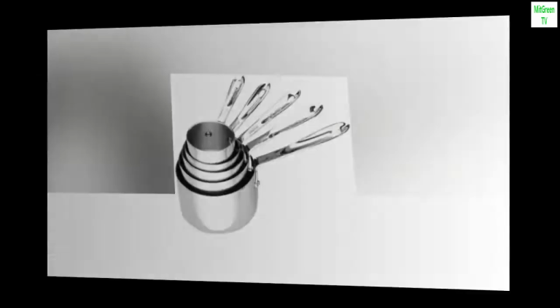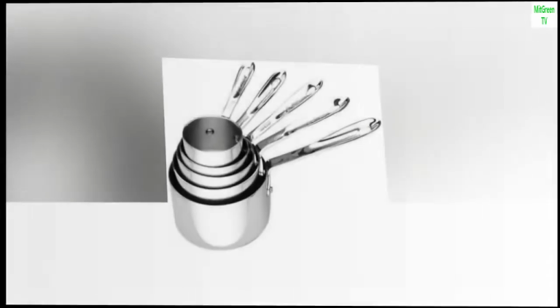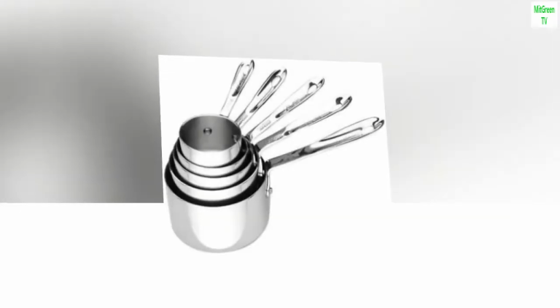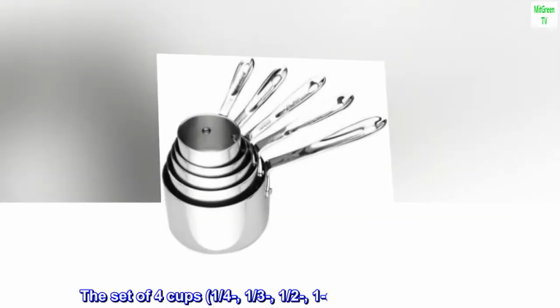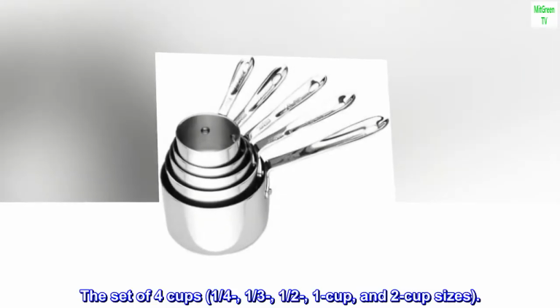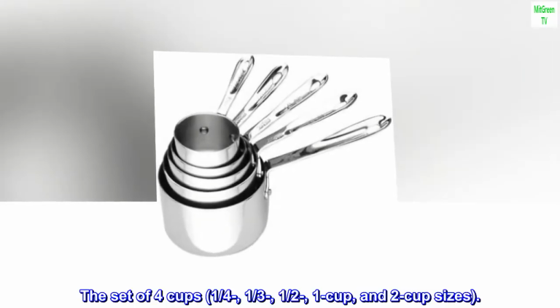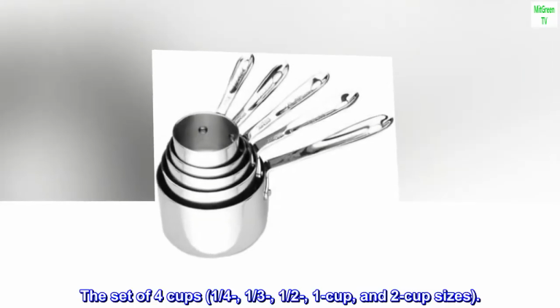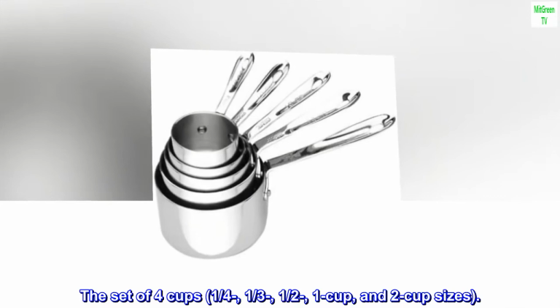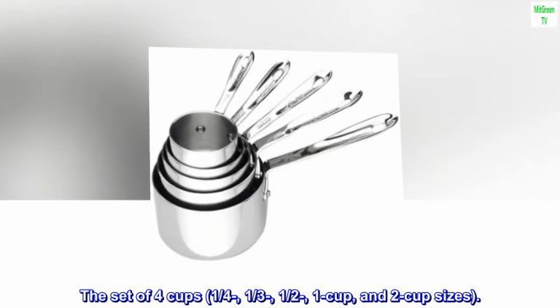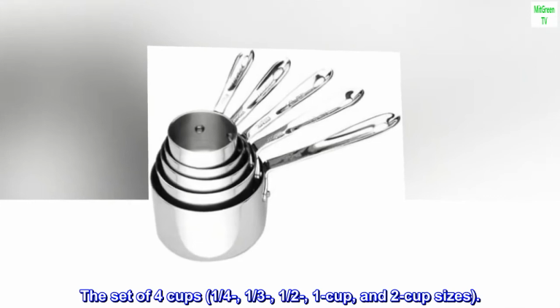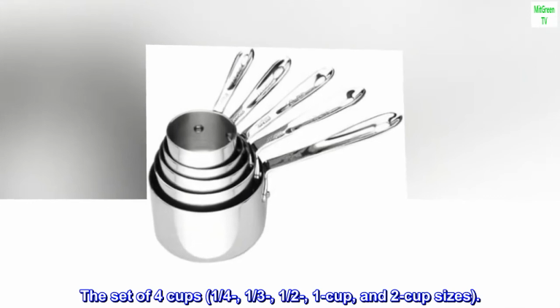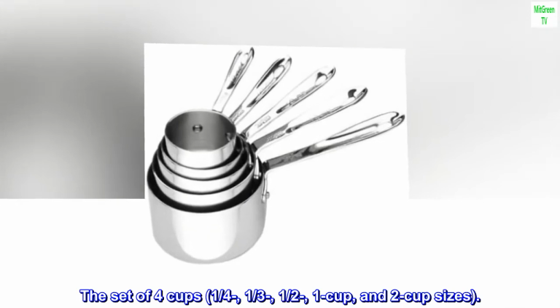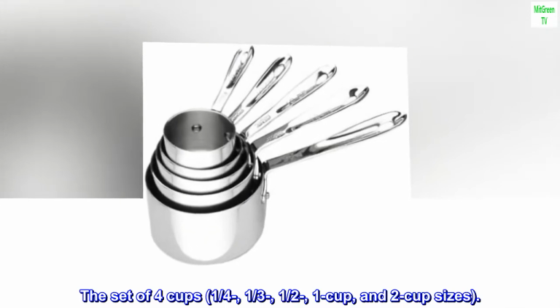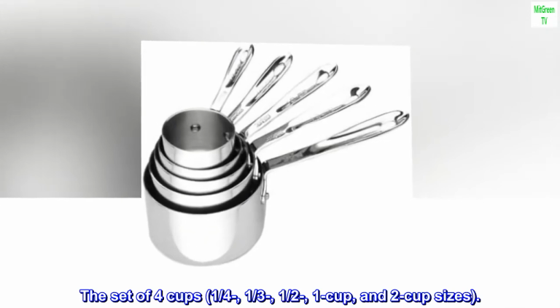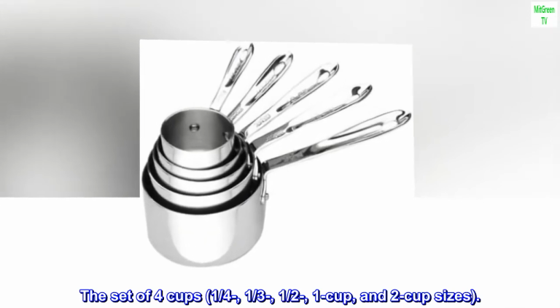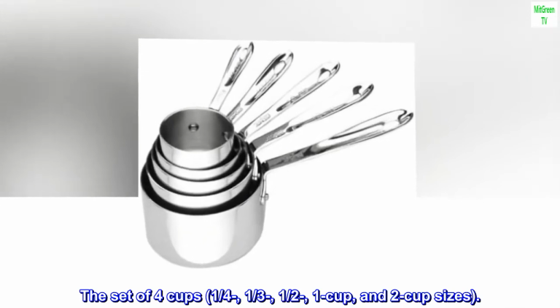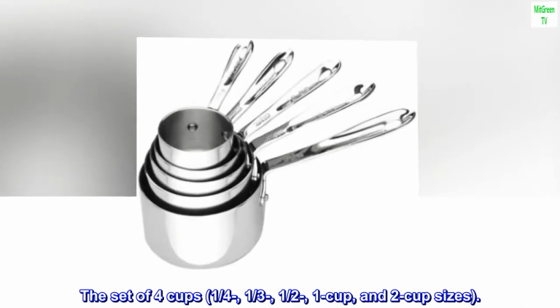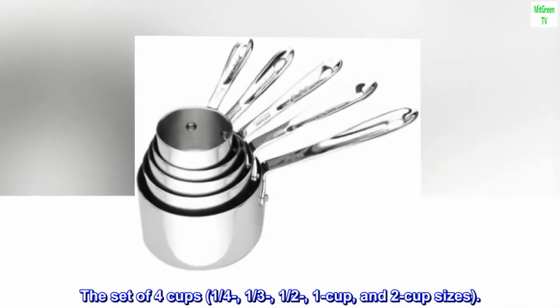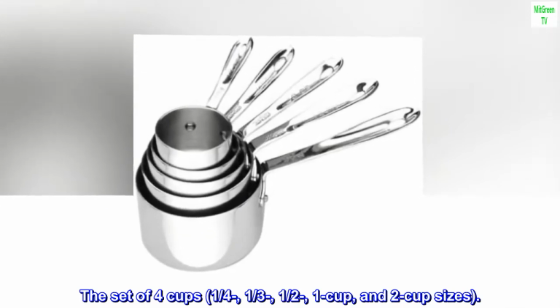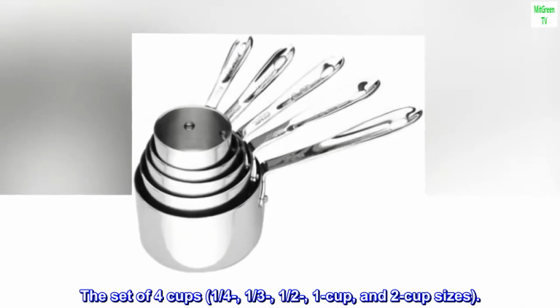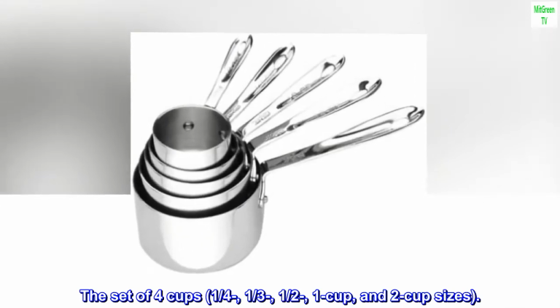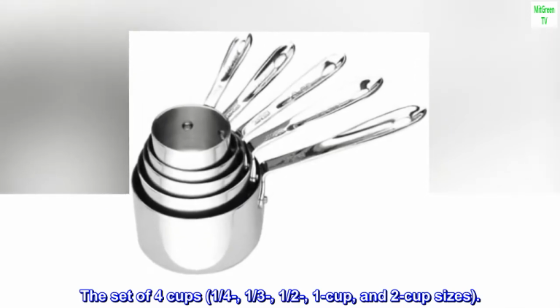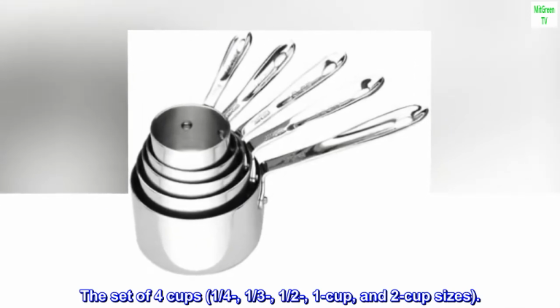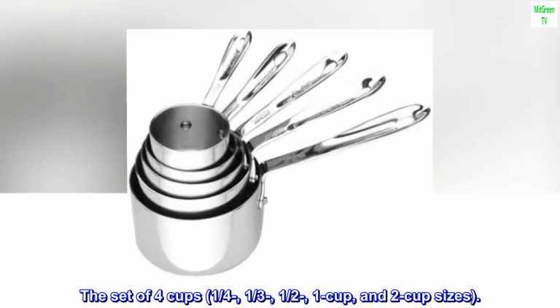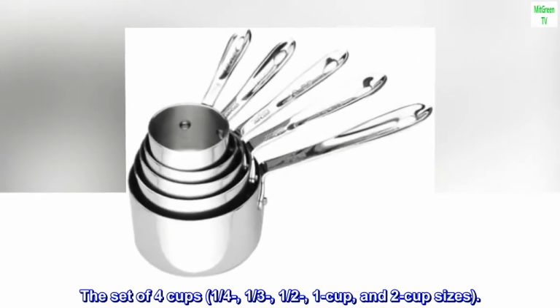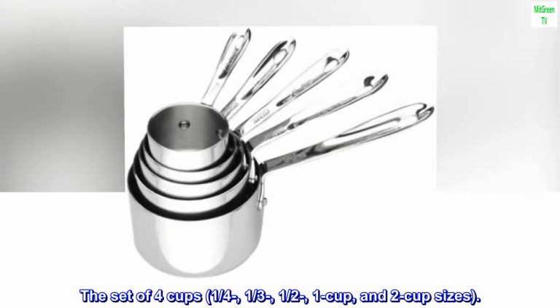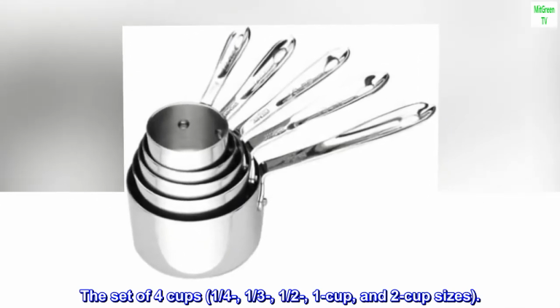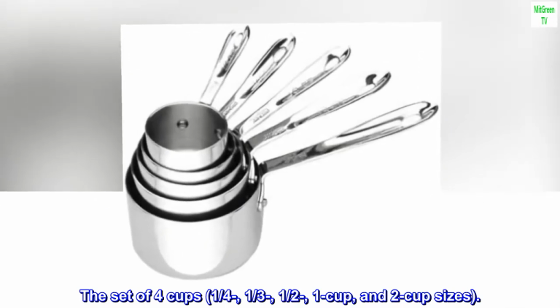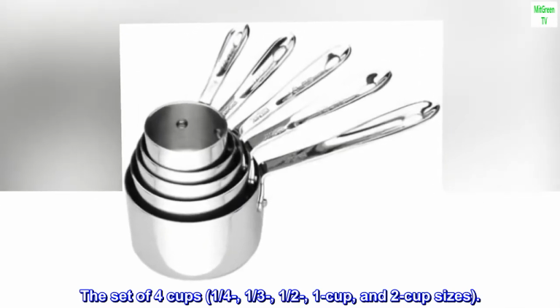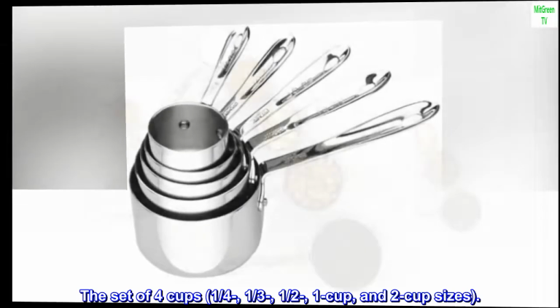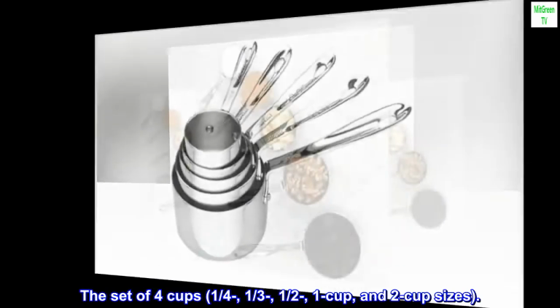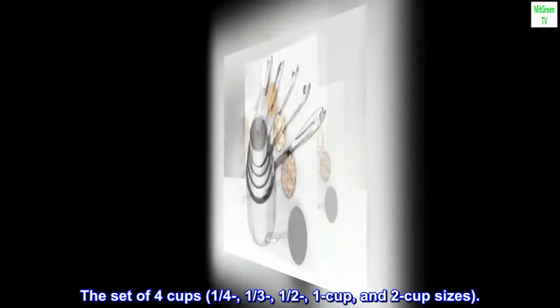The set of four cups: one quarter, one third, one half, one cup, and two cup sizes.